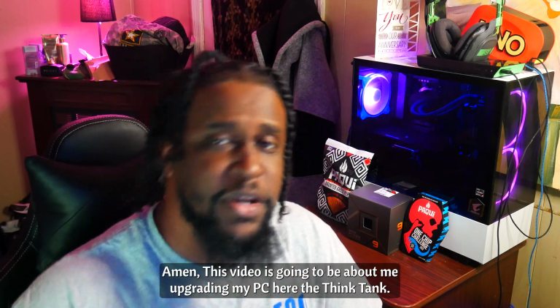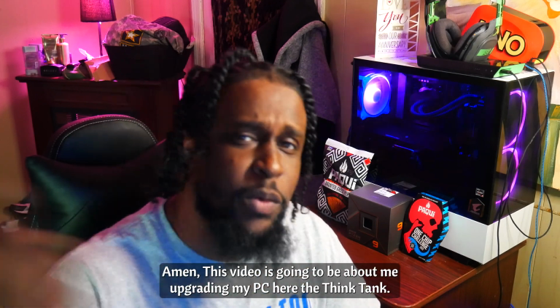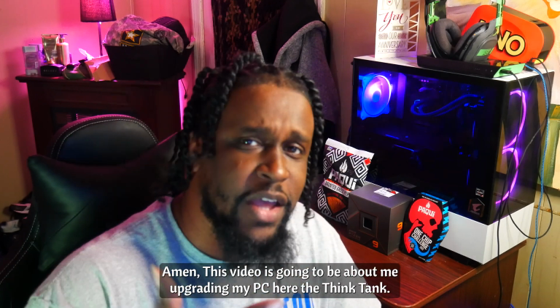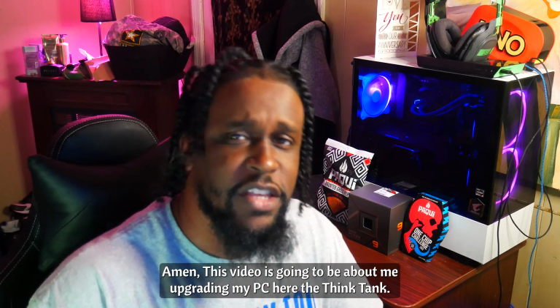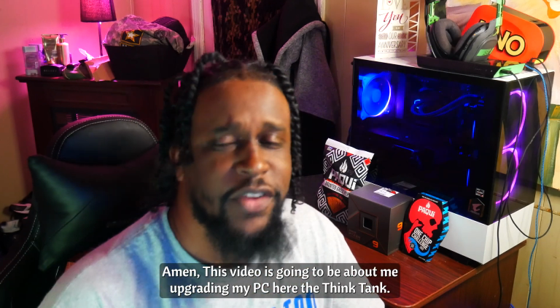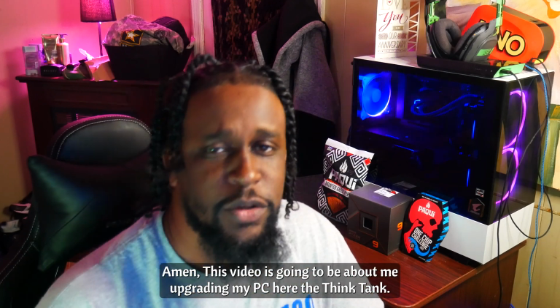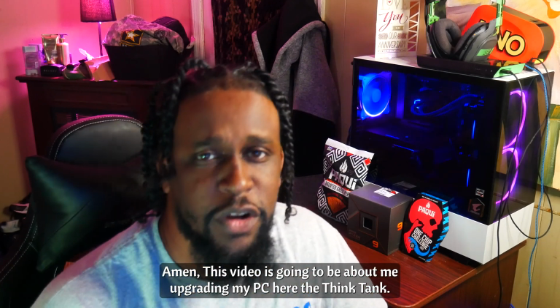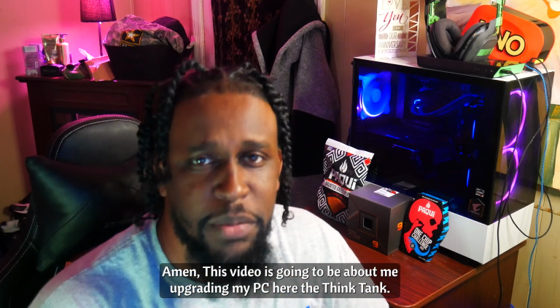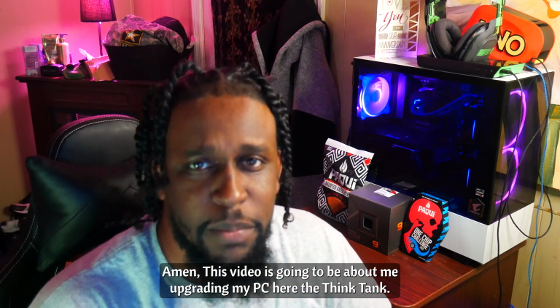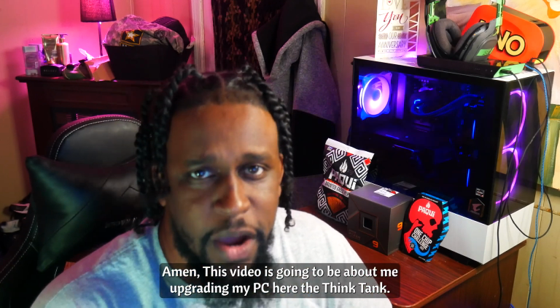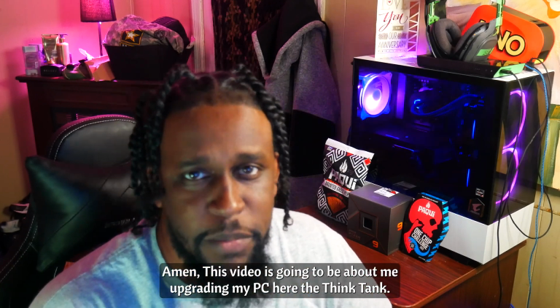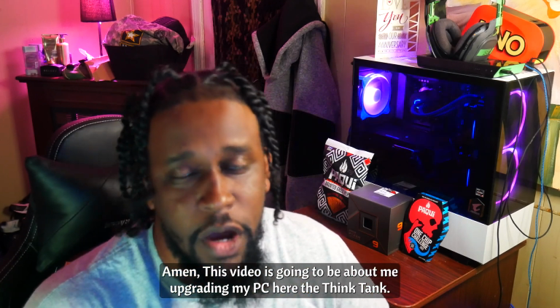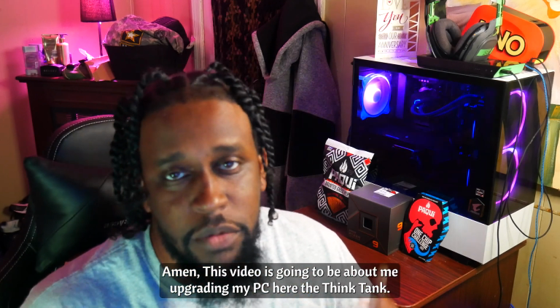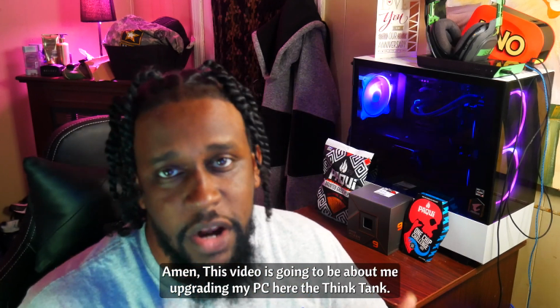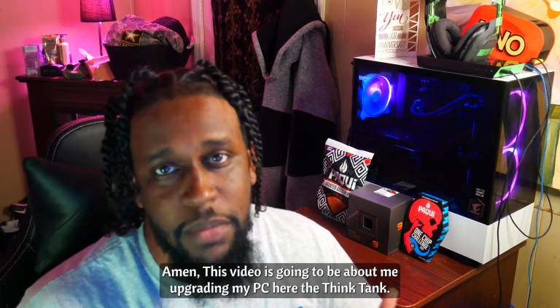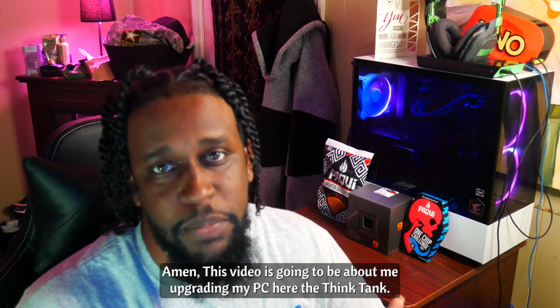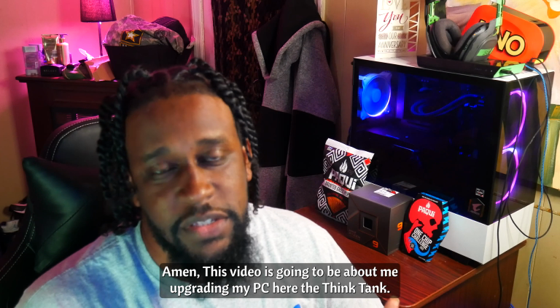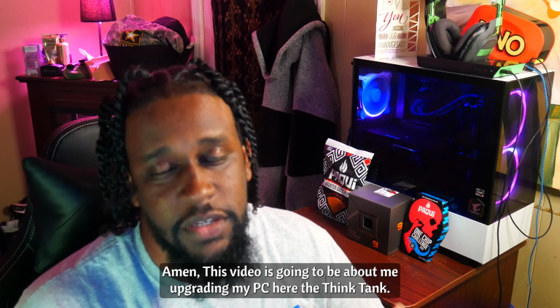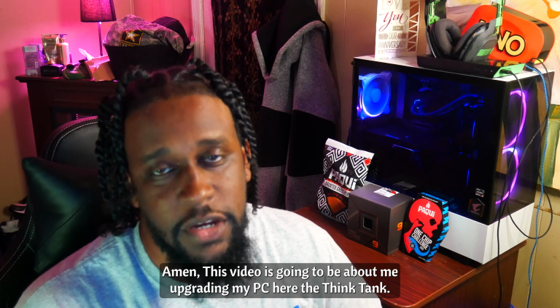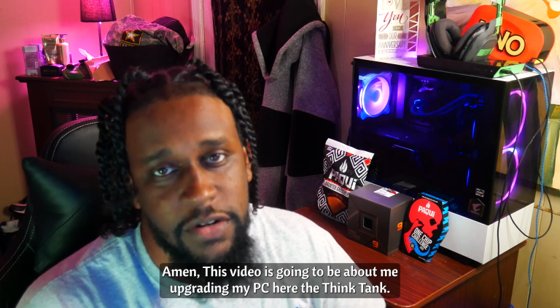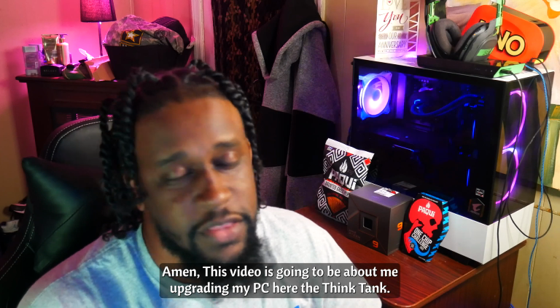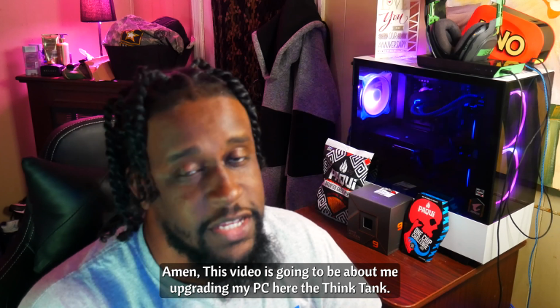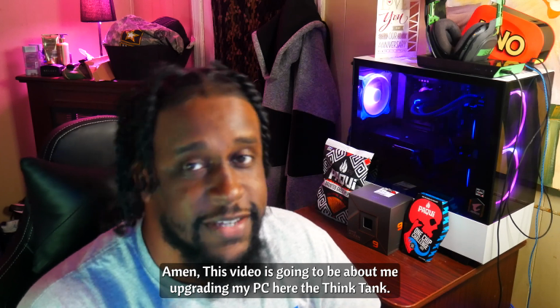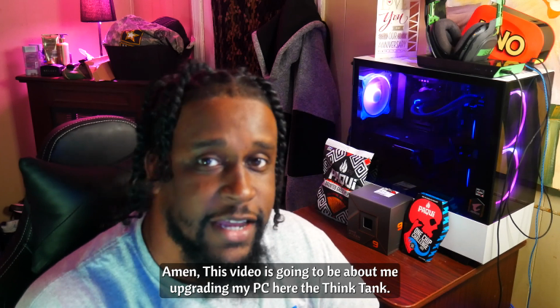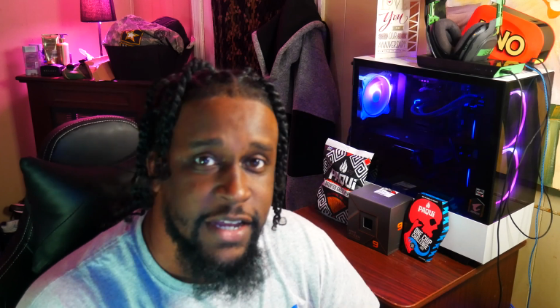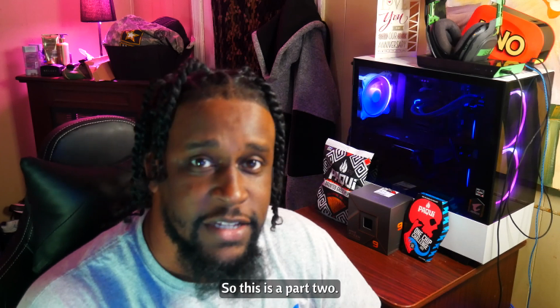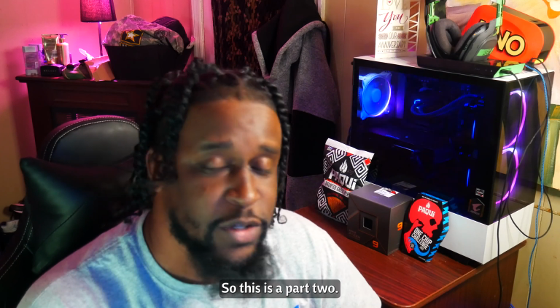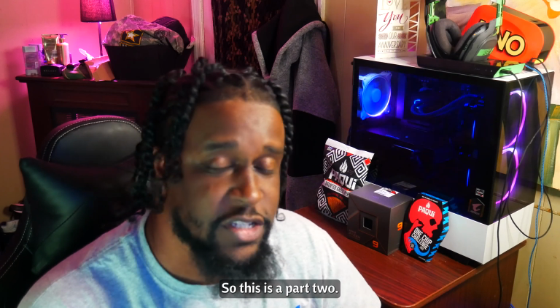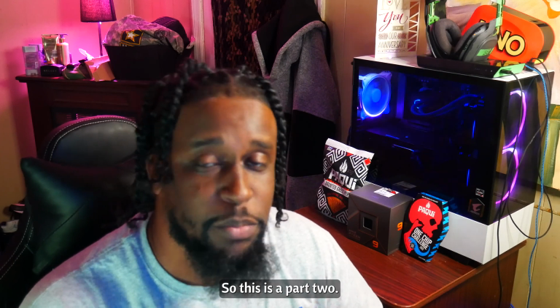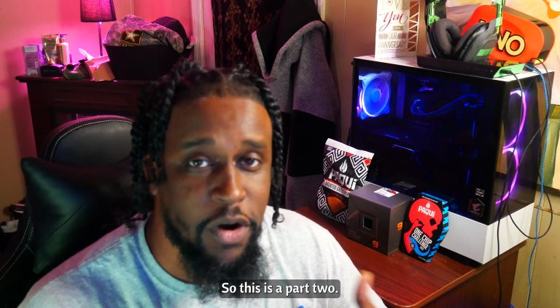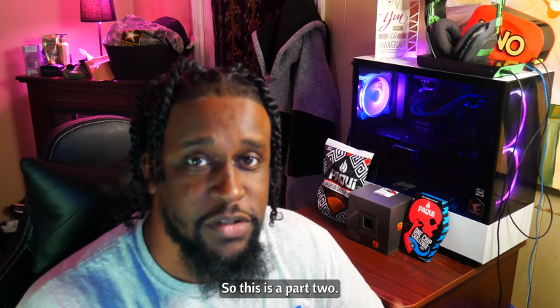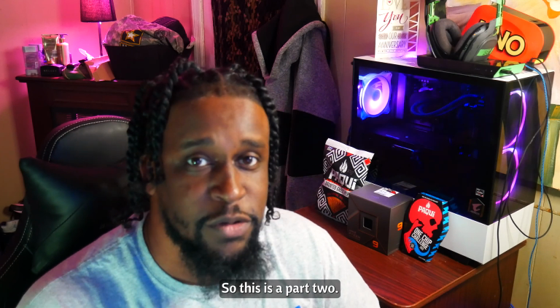This video is going to be about me upgrading my PC here at Think Tank, so this is a part two.